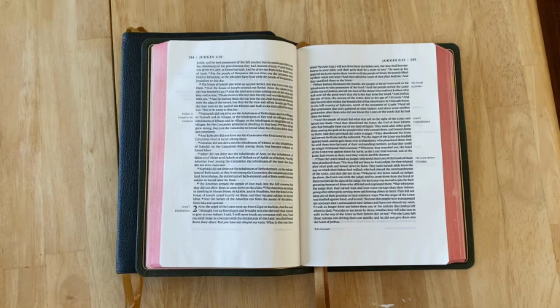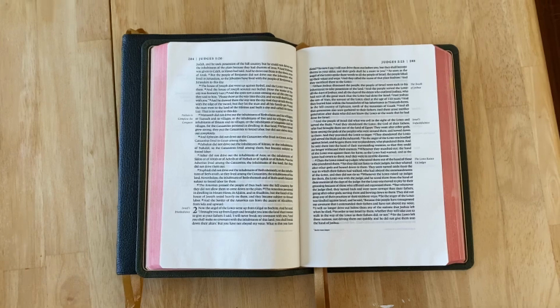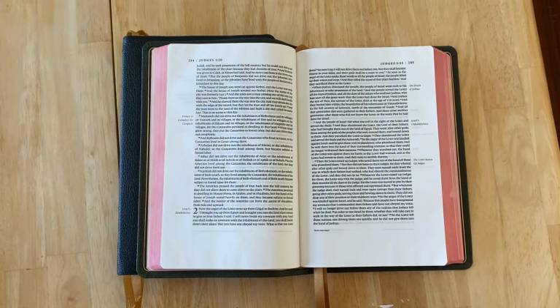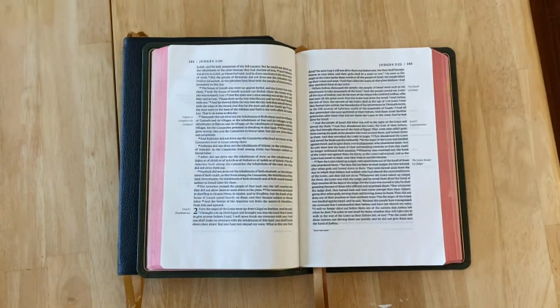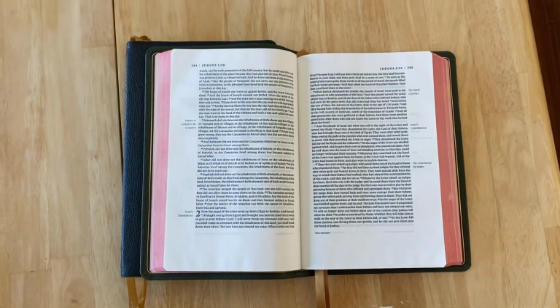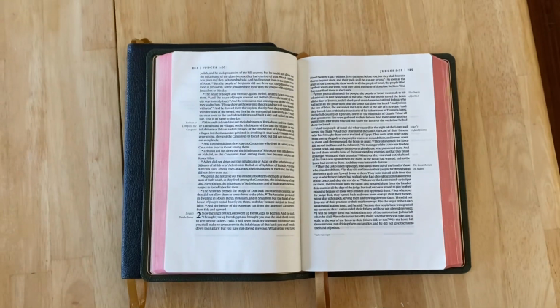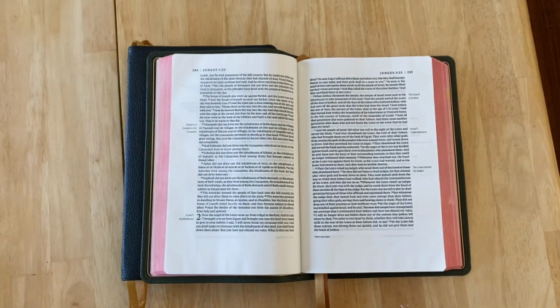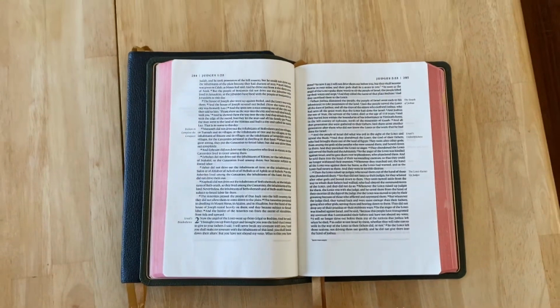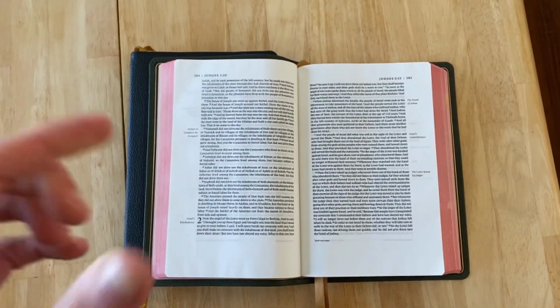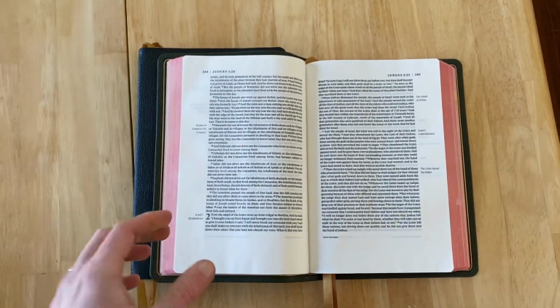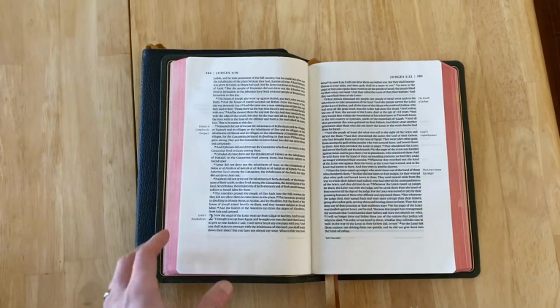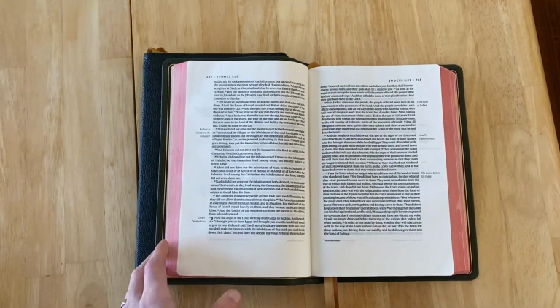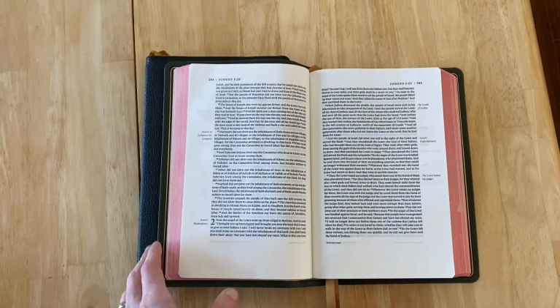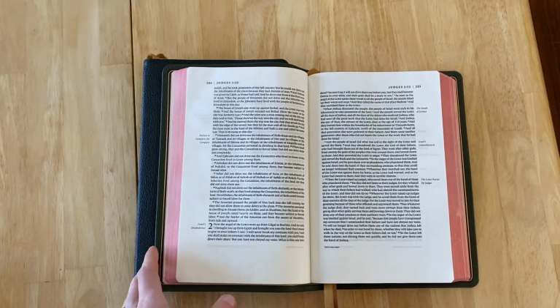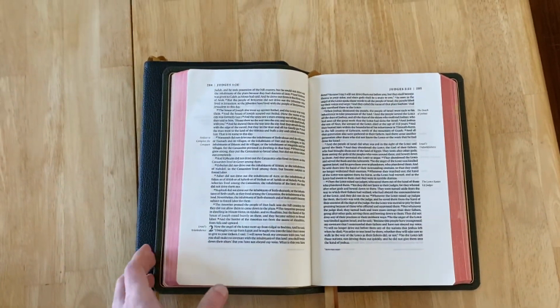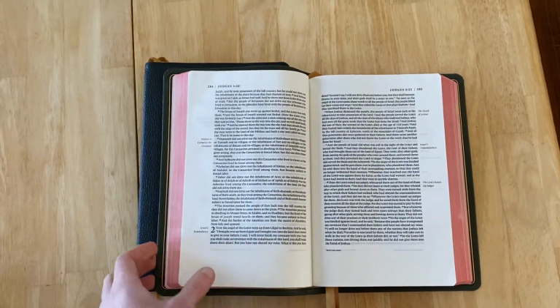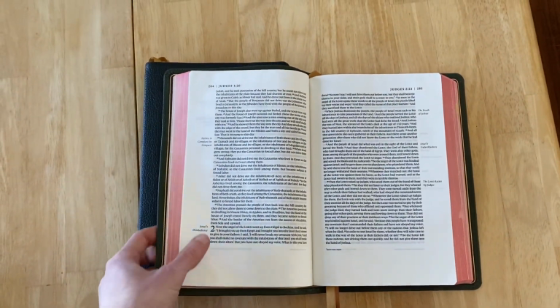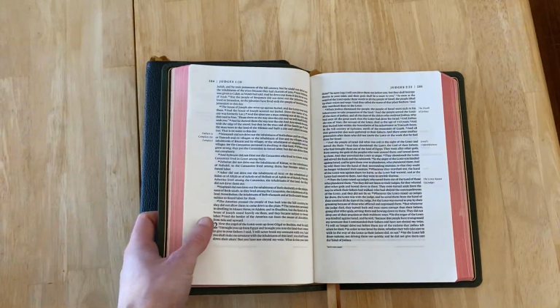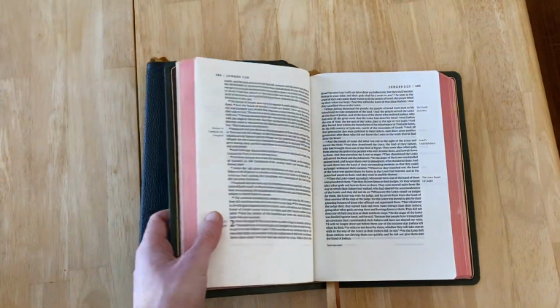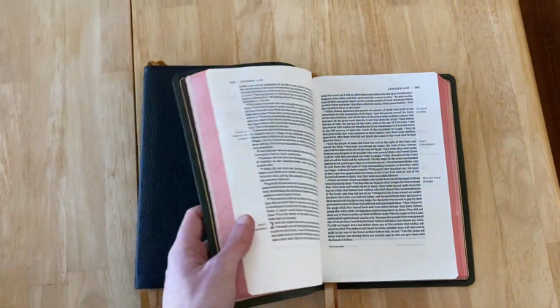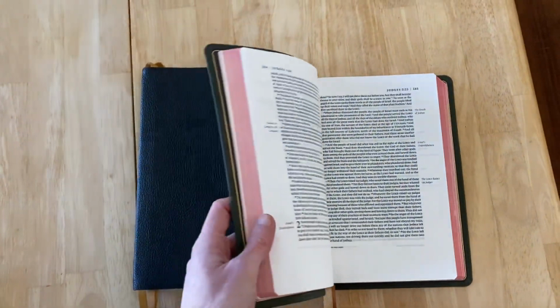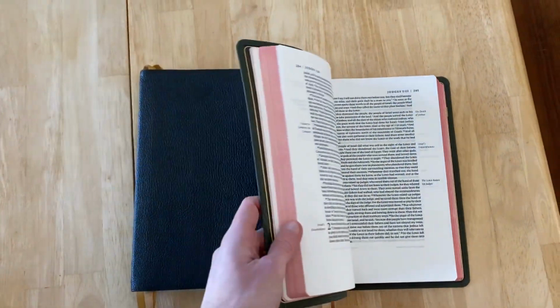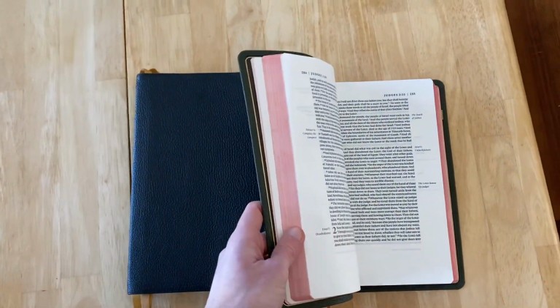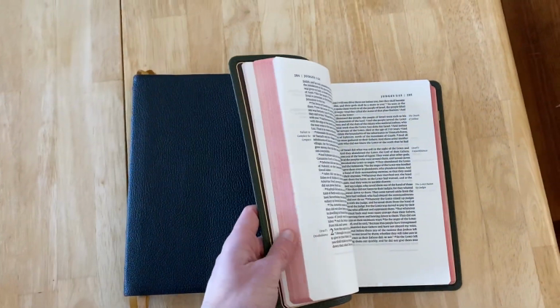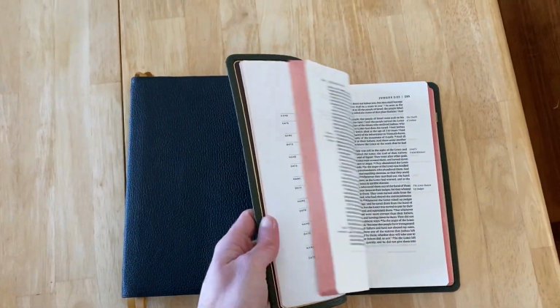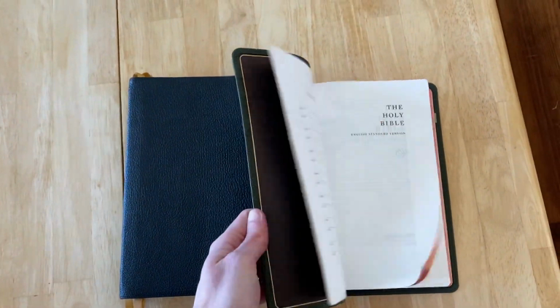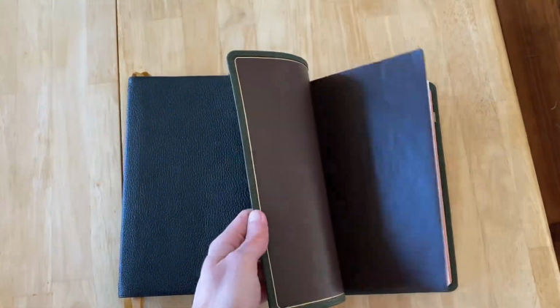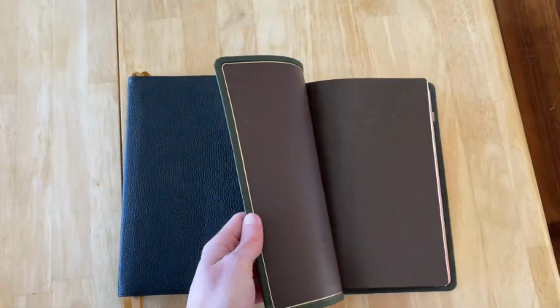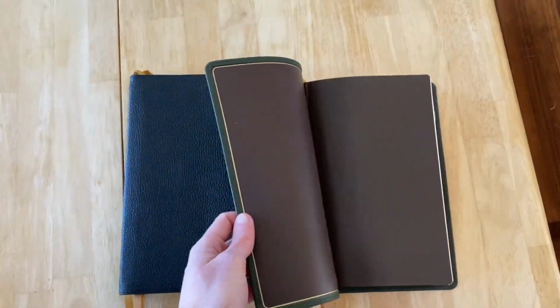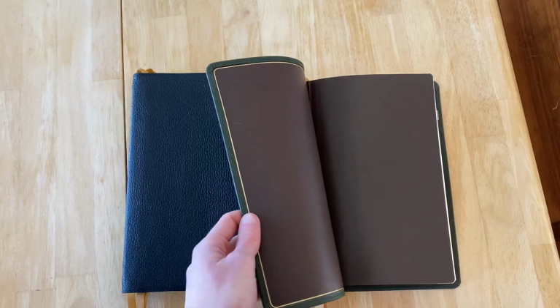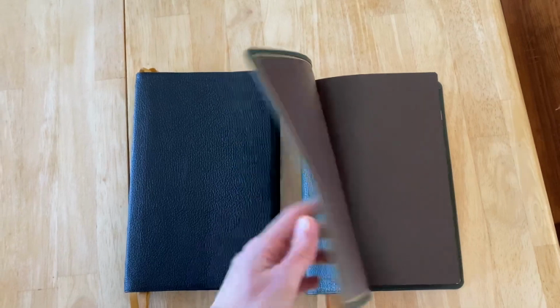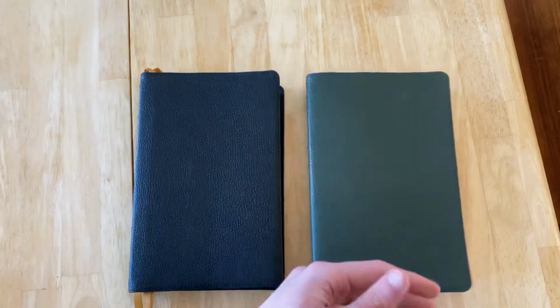Hey guys, I just wanted to jump on here to make a quick video with an update to my current note-taking system.